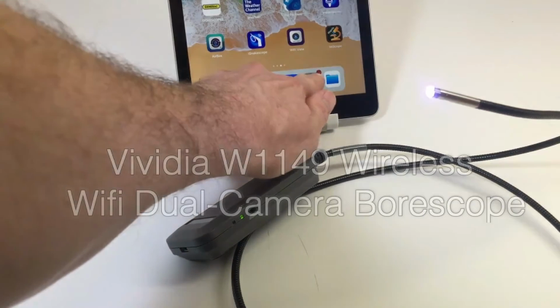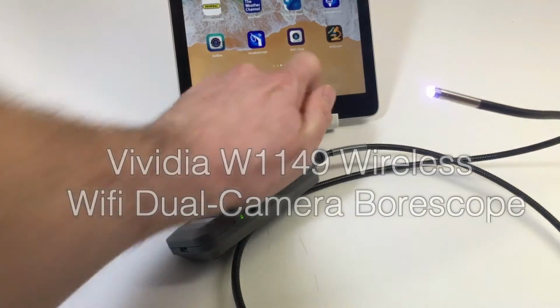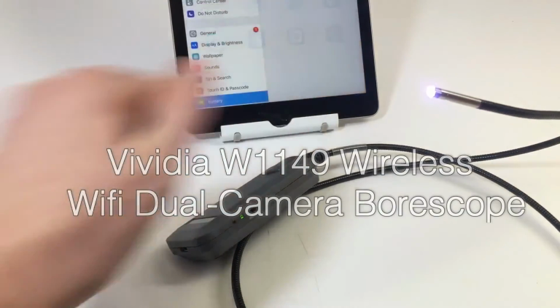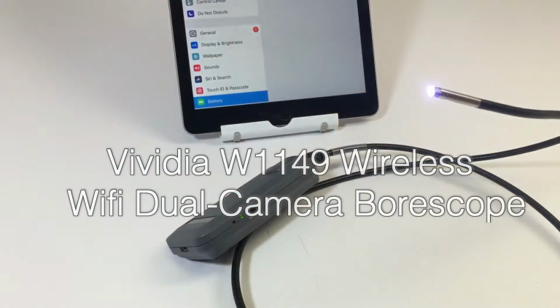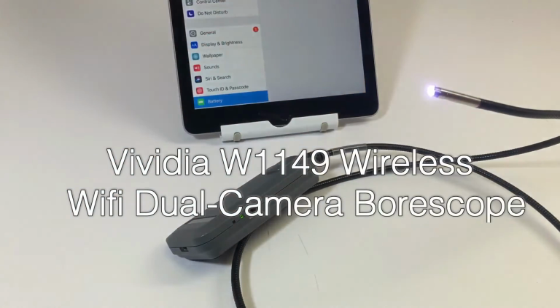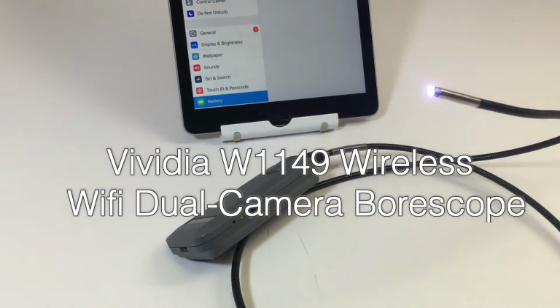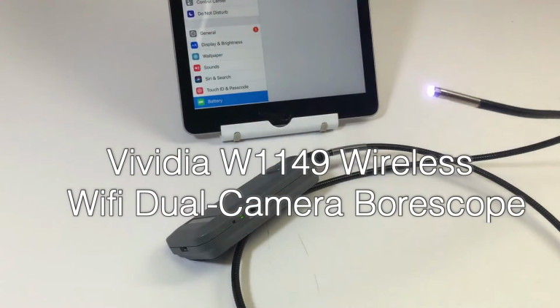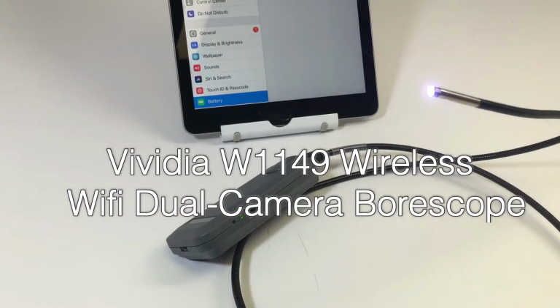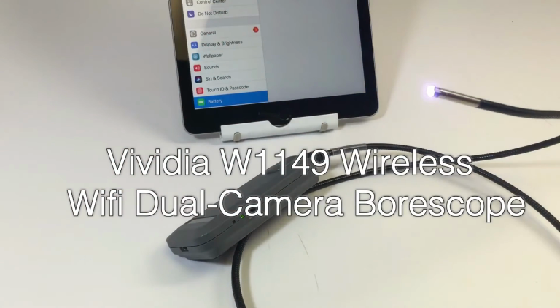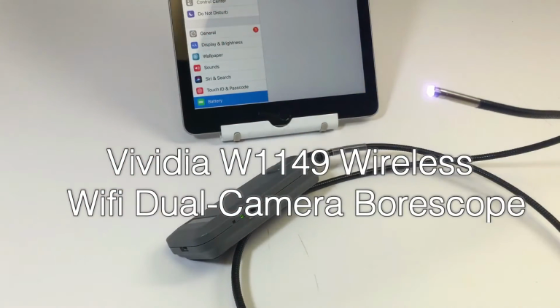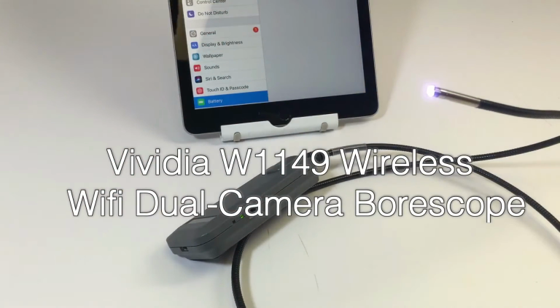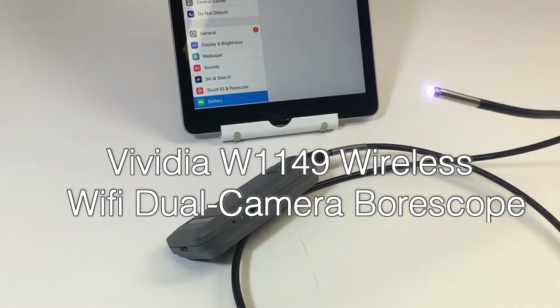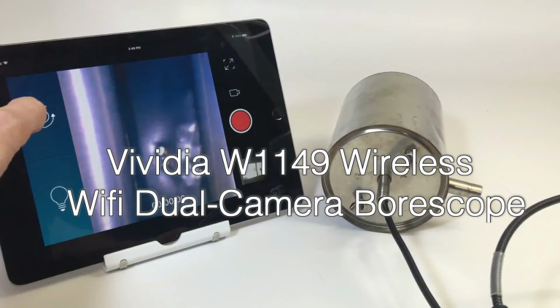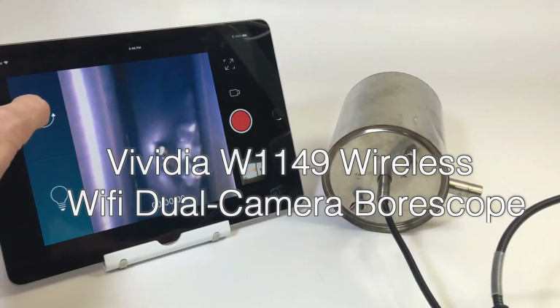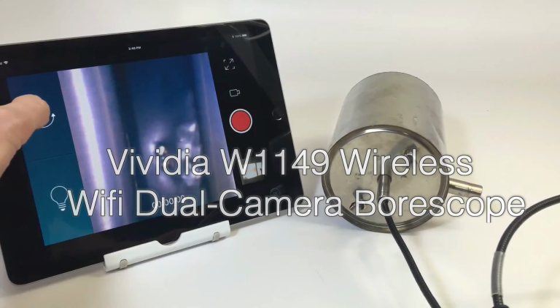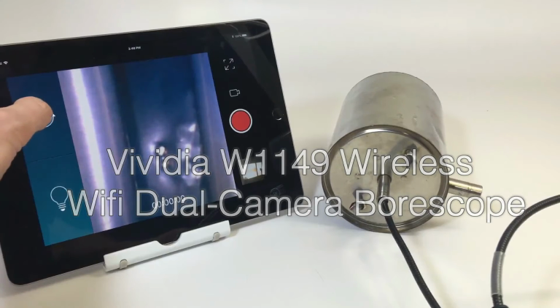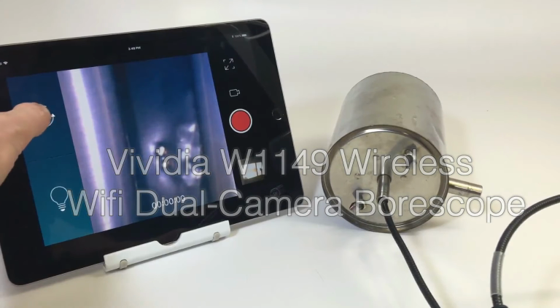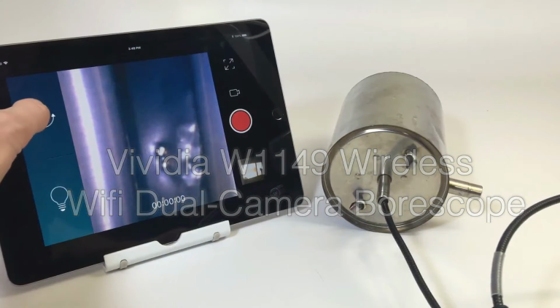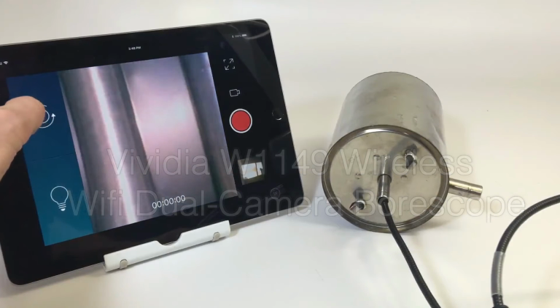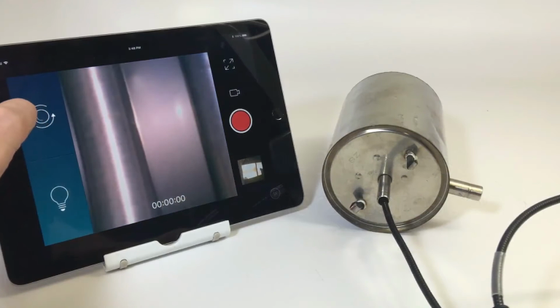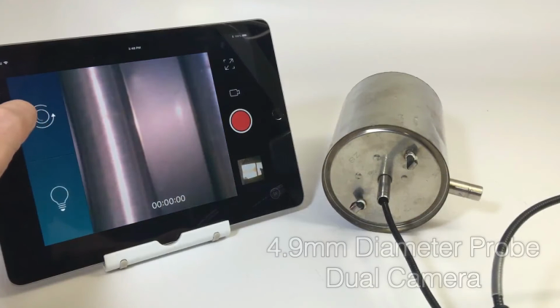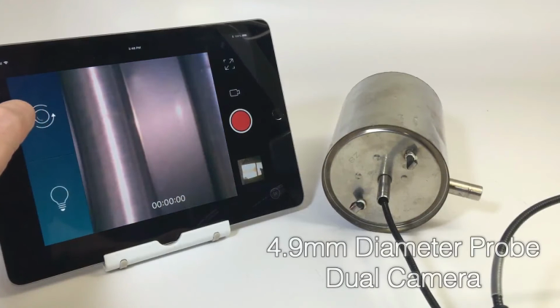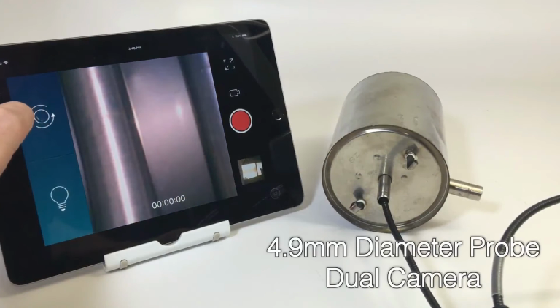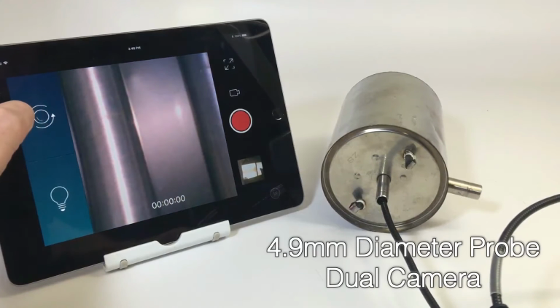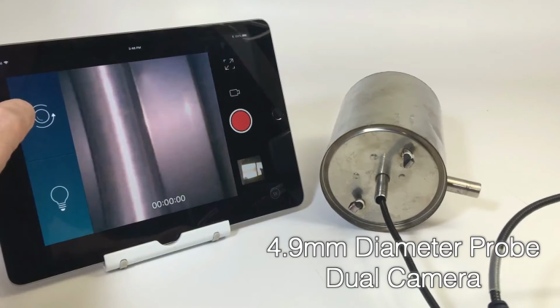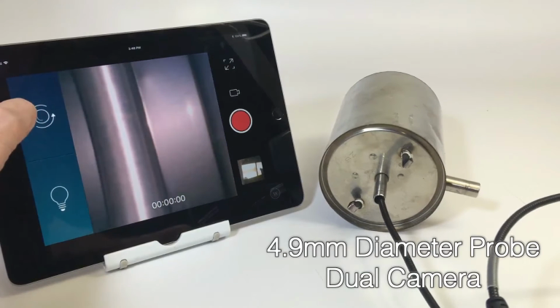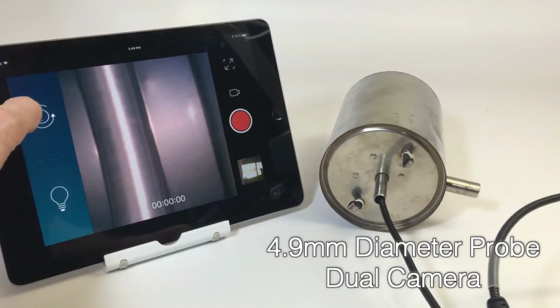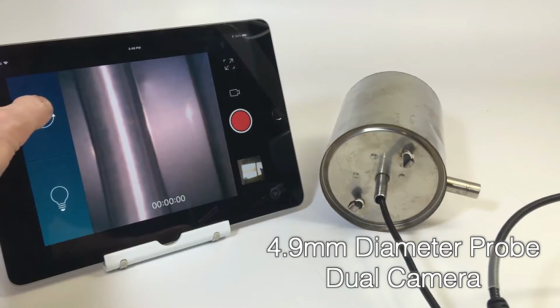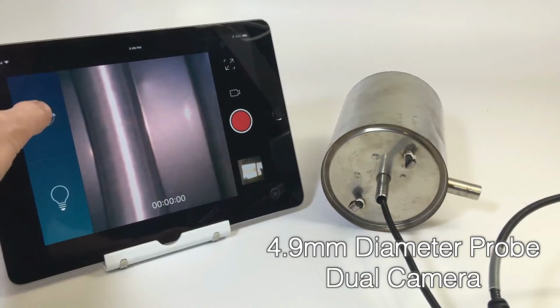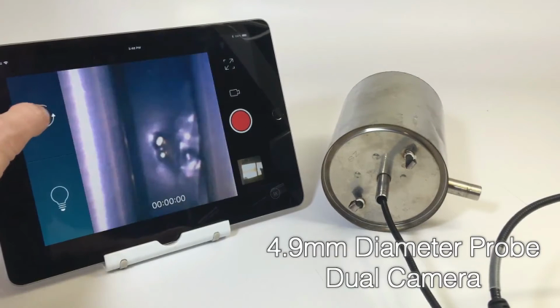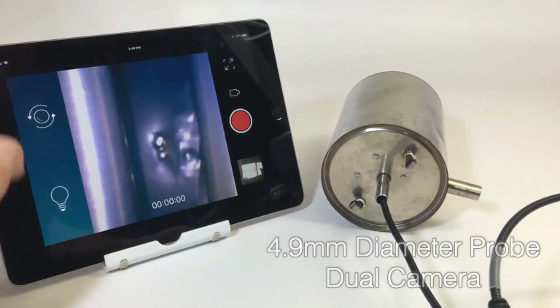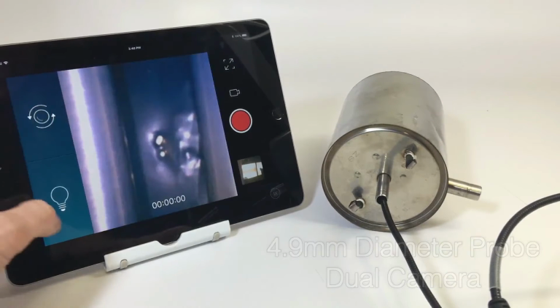The 4.9 millimeter probe allows for inspection in smaller bores such as diesel engines and other small enclosures.